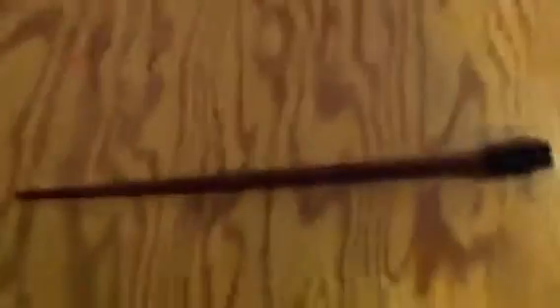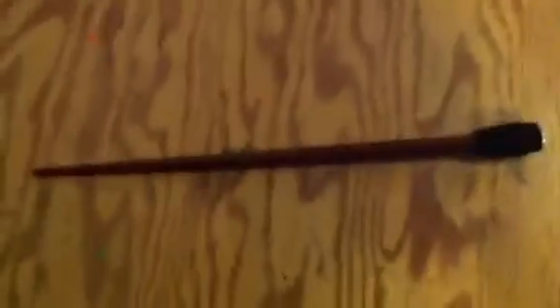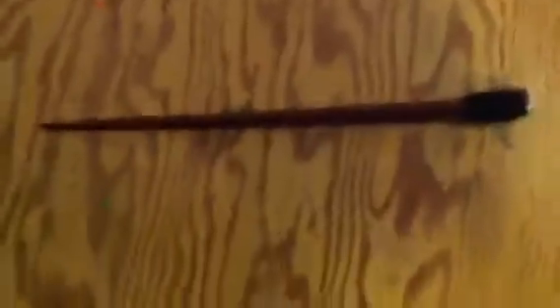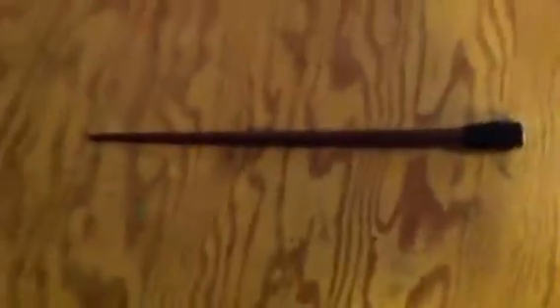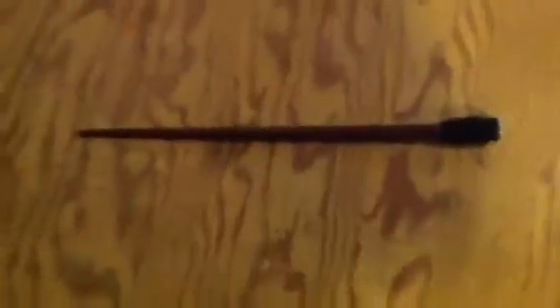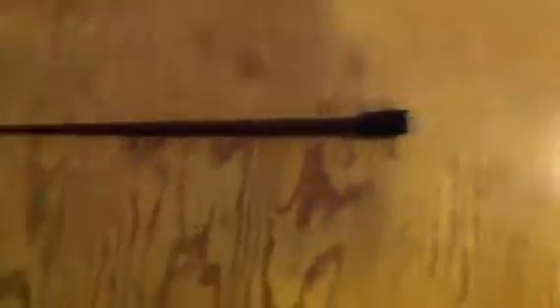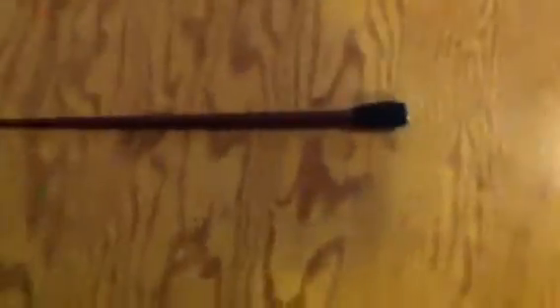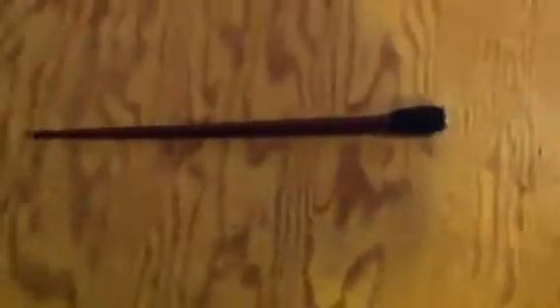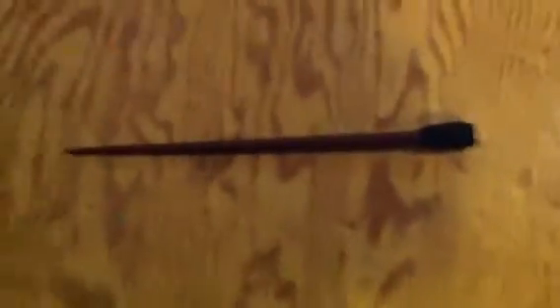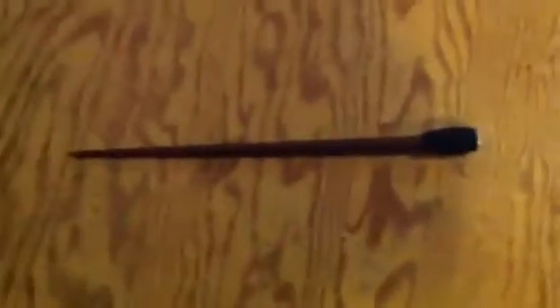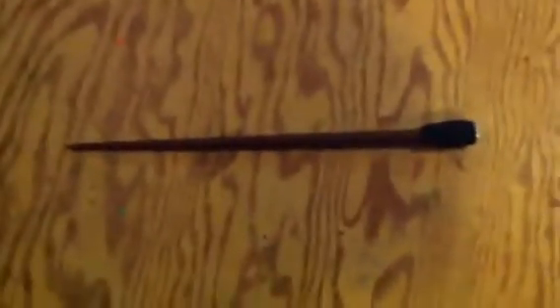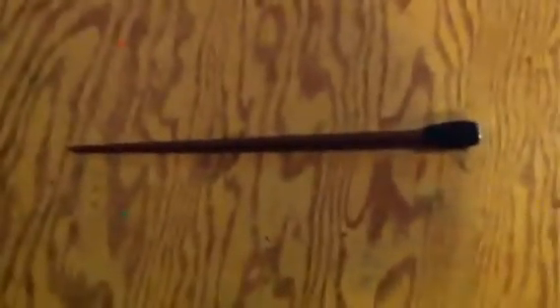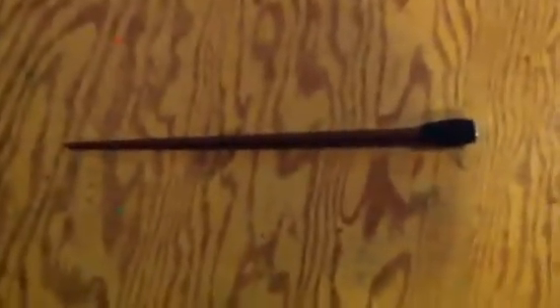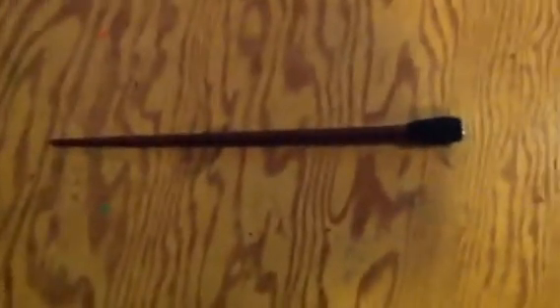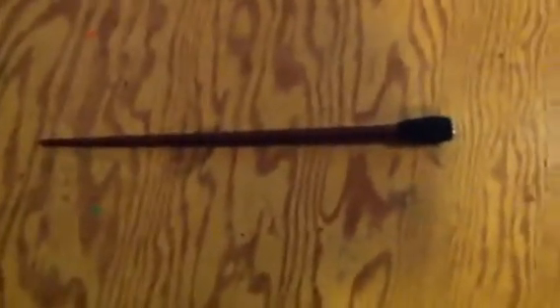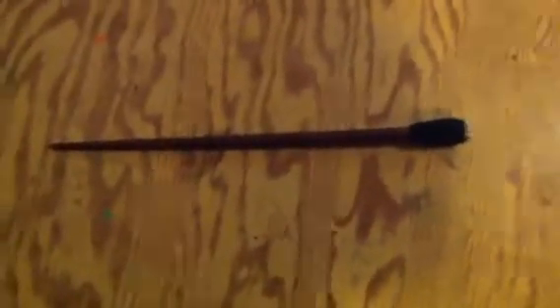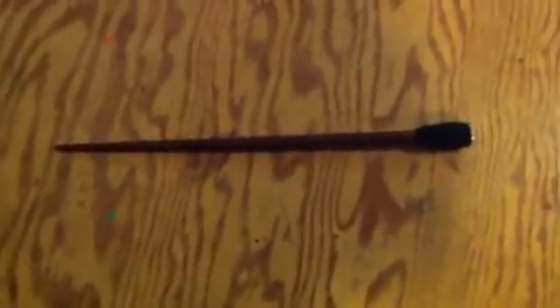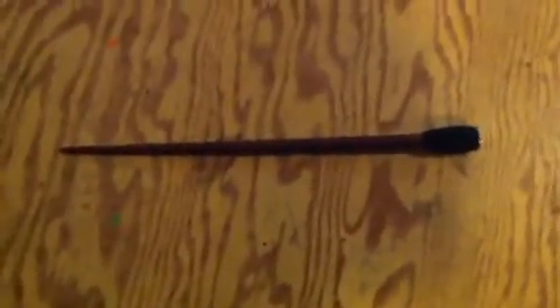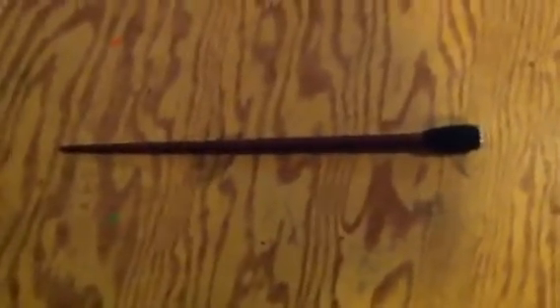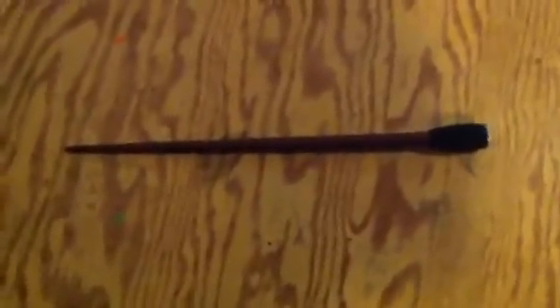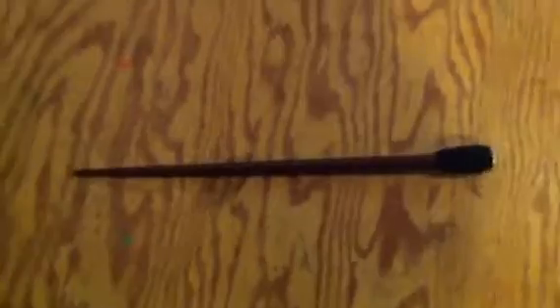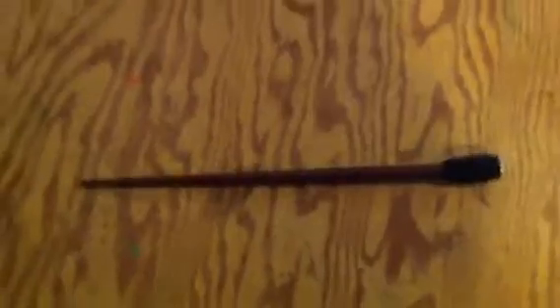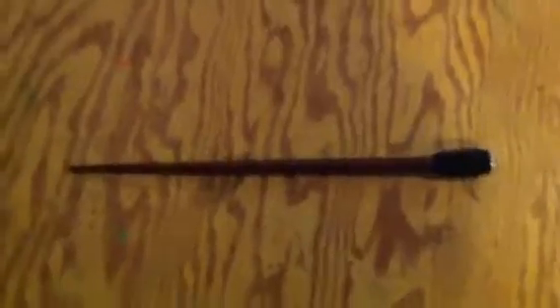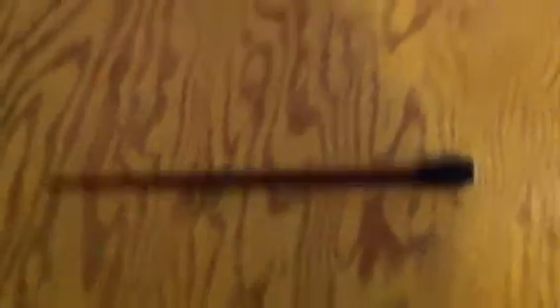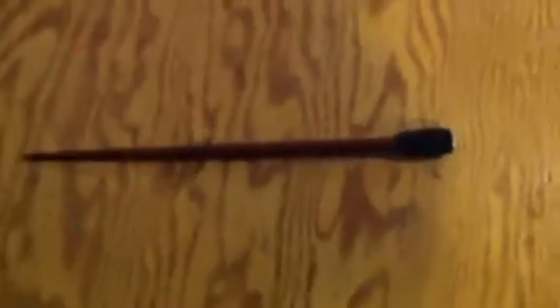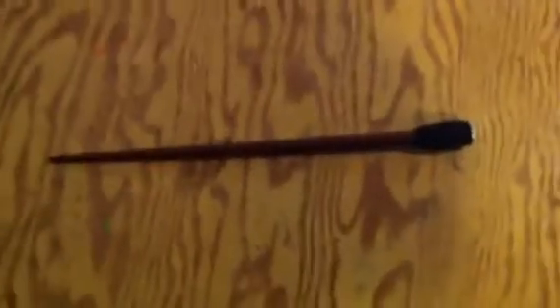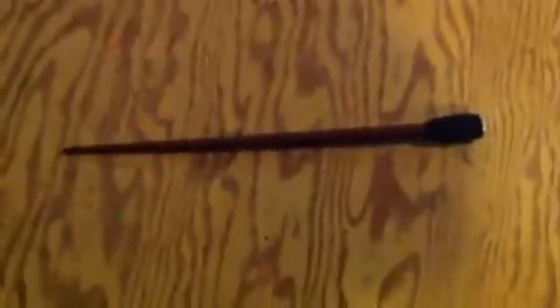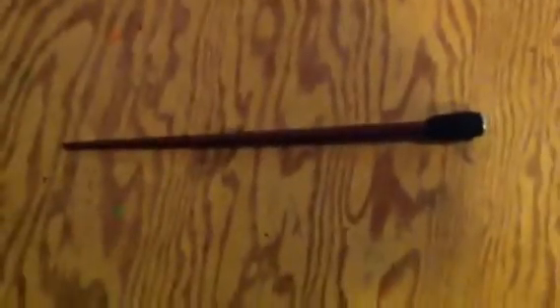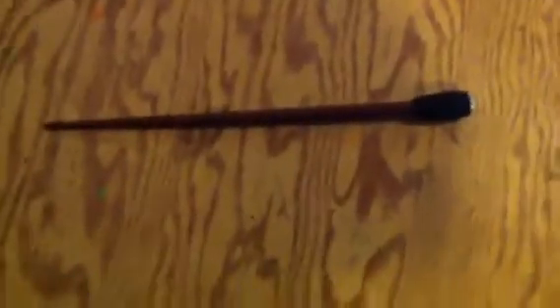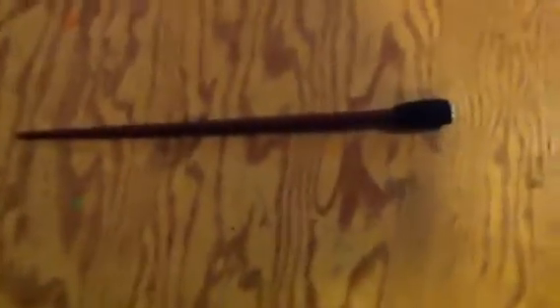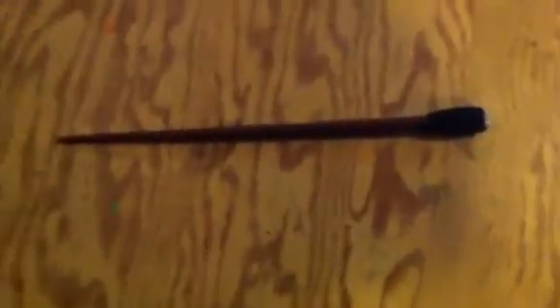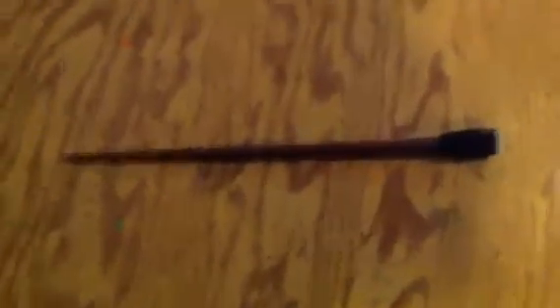Hello, and this is another episode of my wand collection. This is a dragon heartstring I just made this morning.